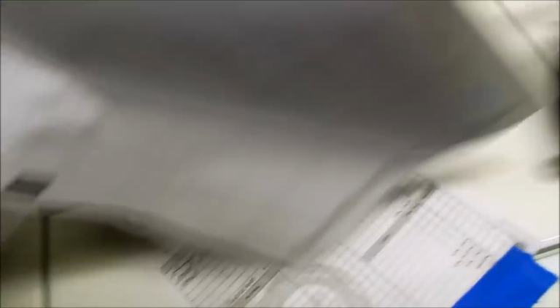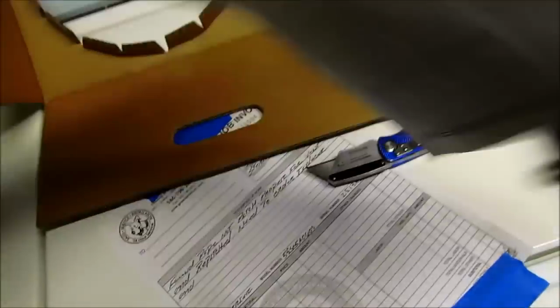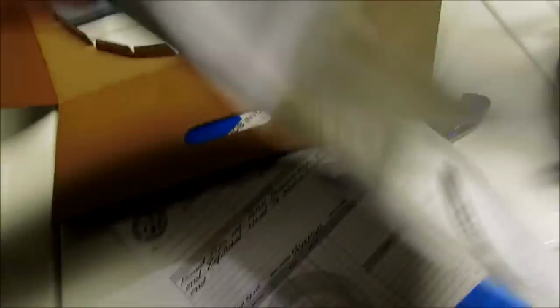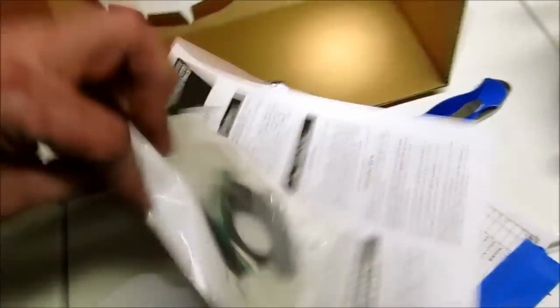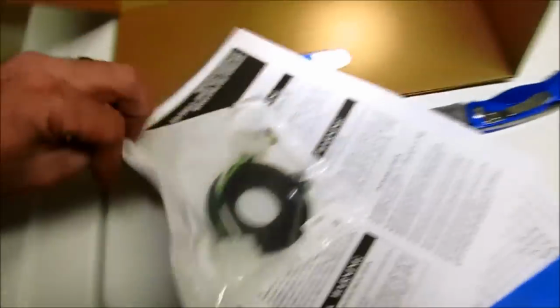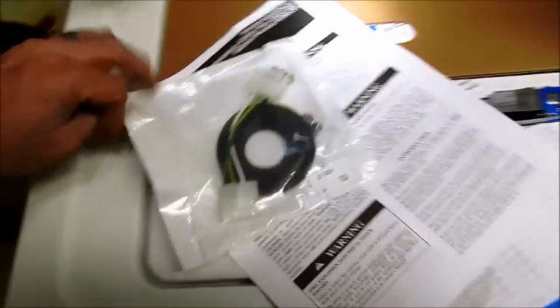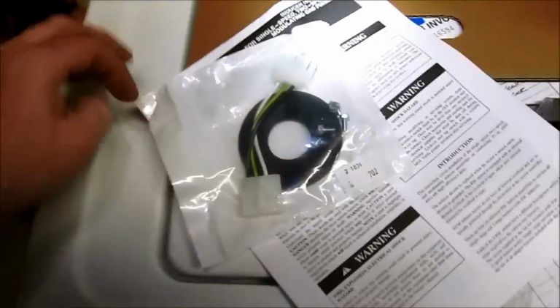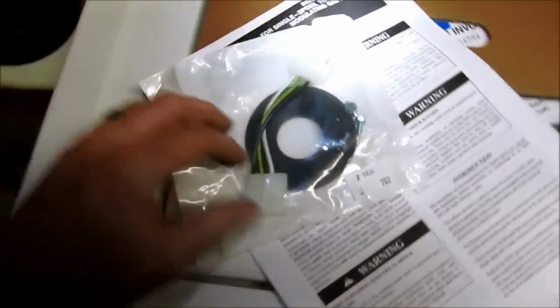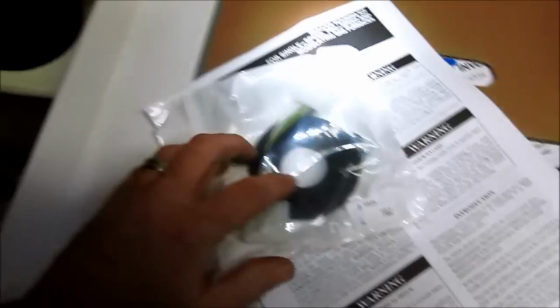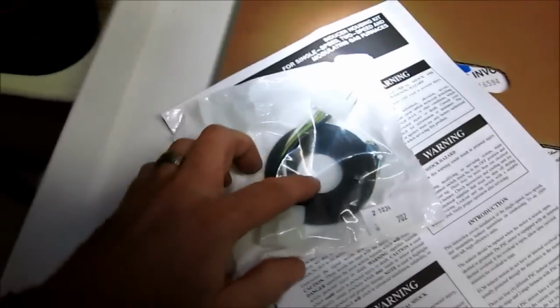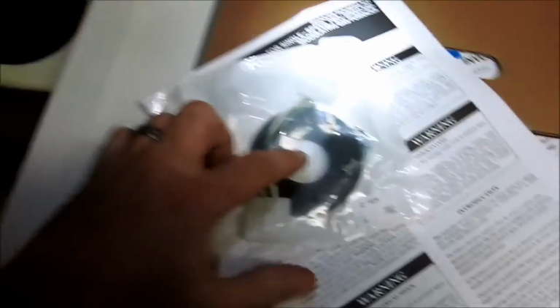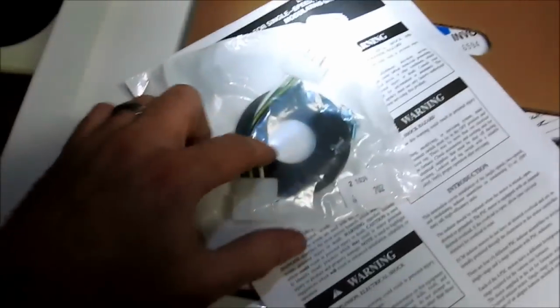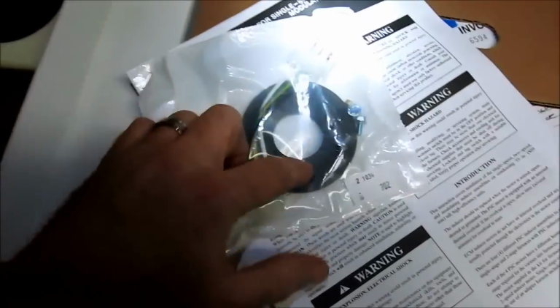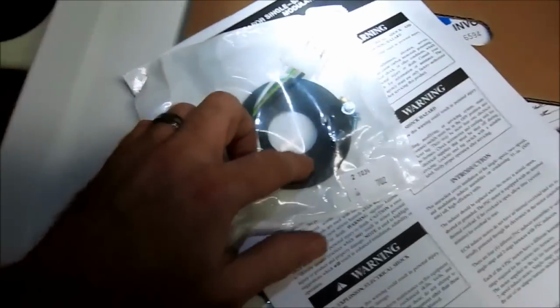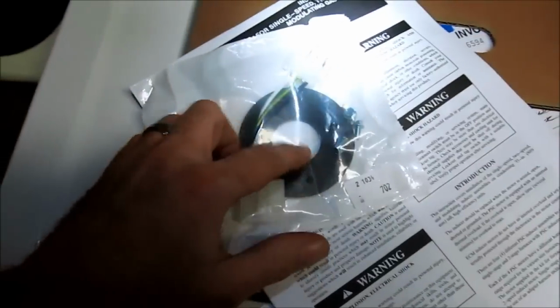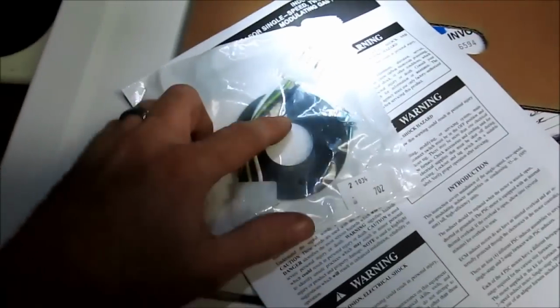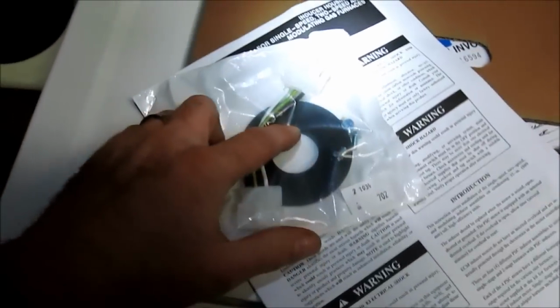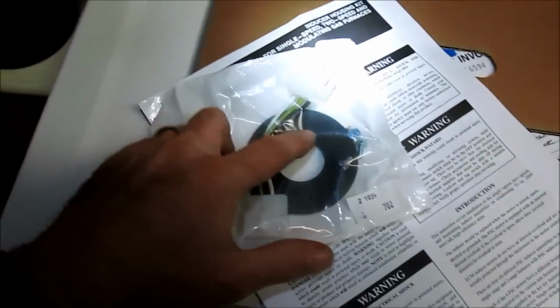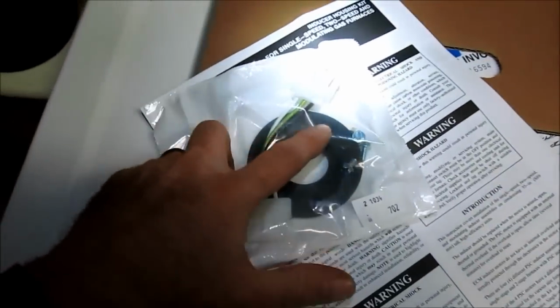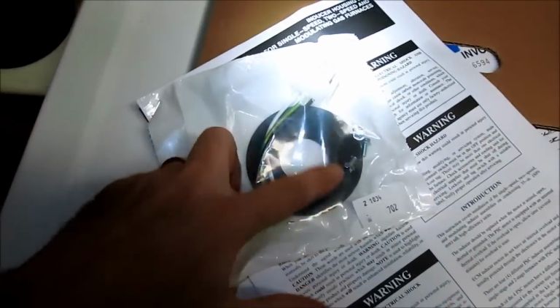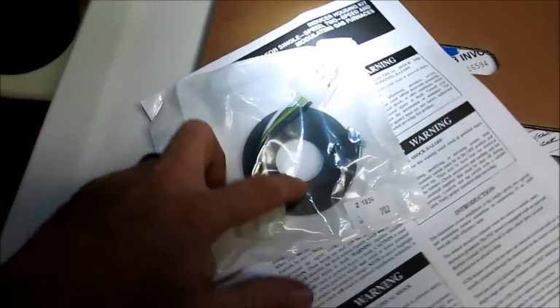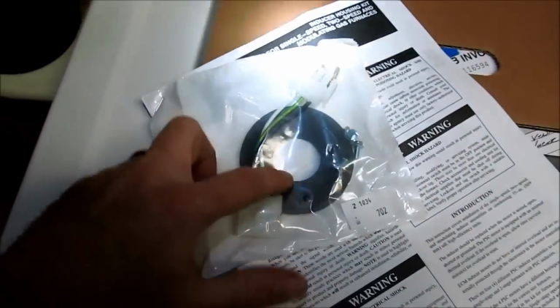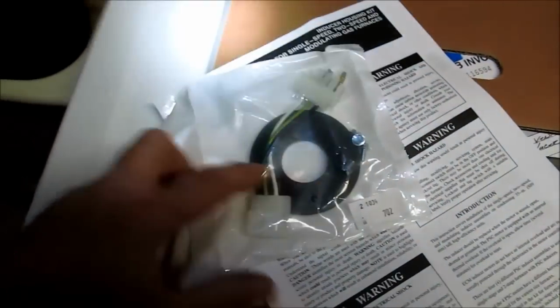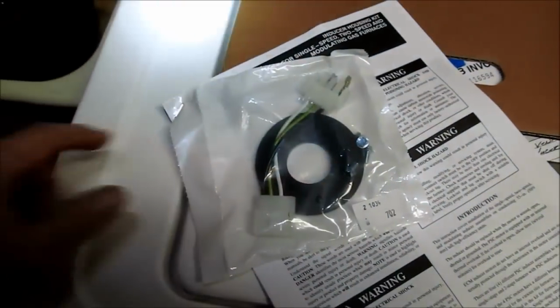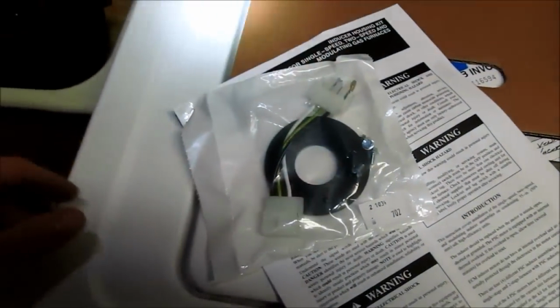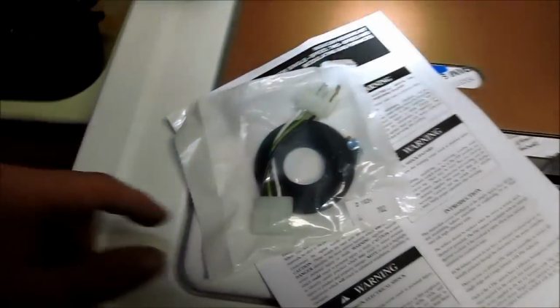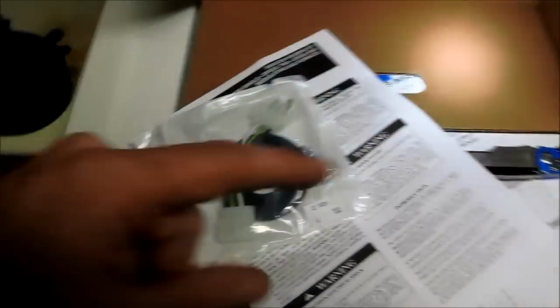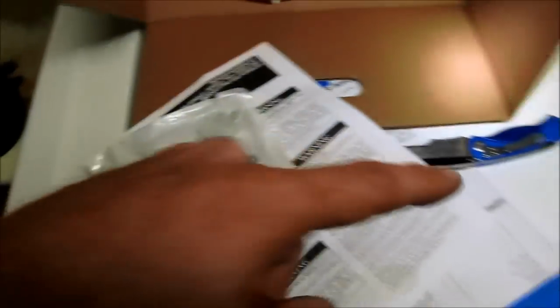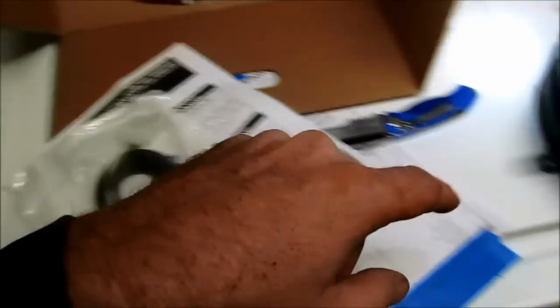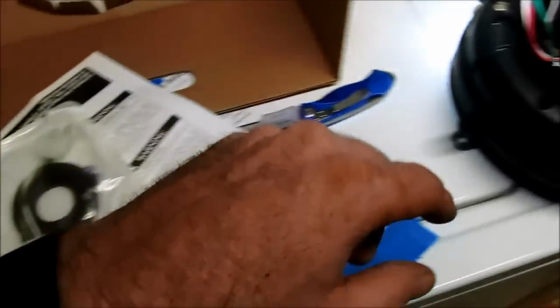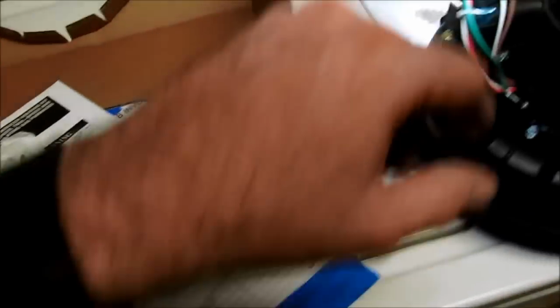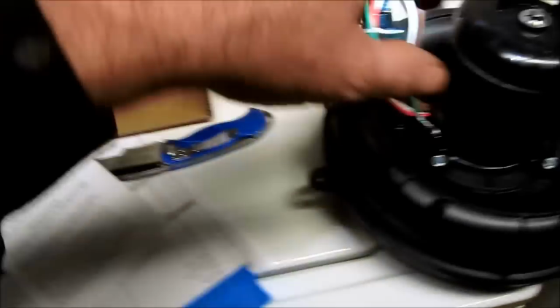So here's the little parts bag. You take this out of the parts bag and you just snap it right in.